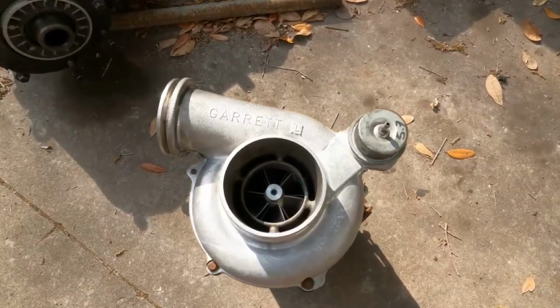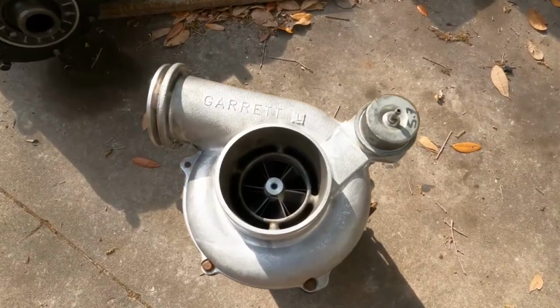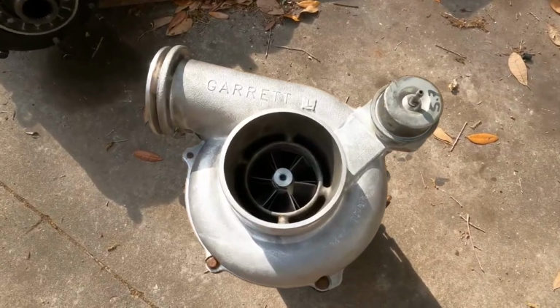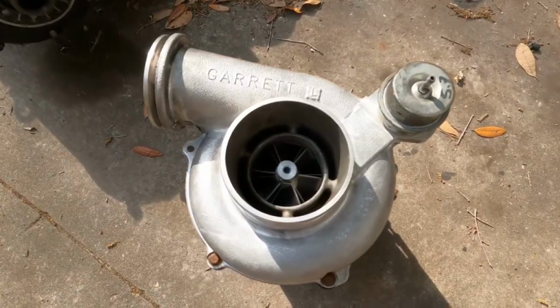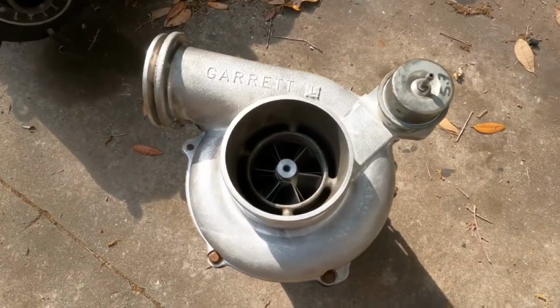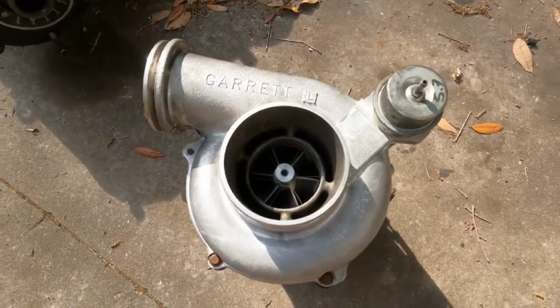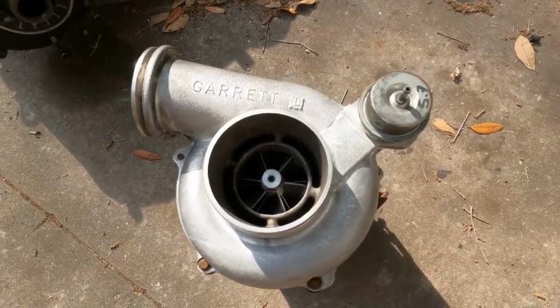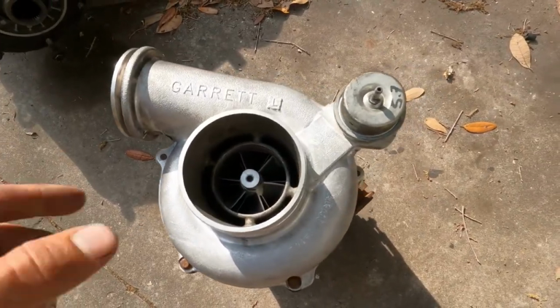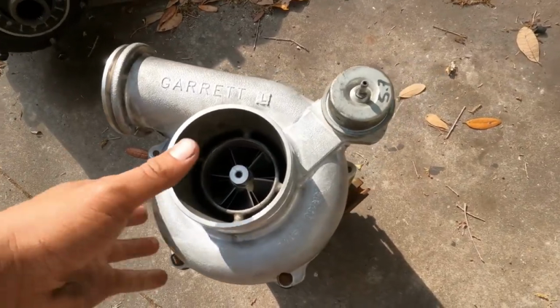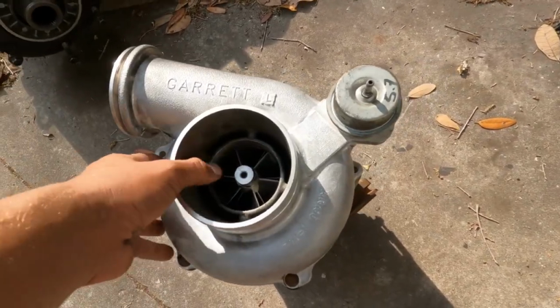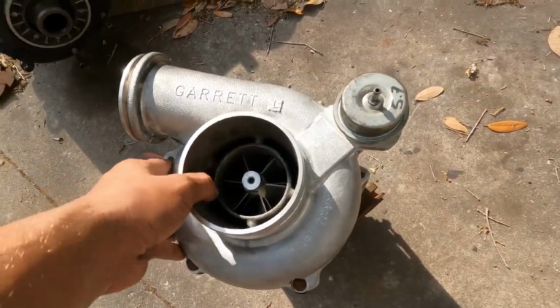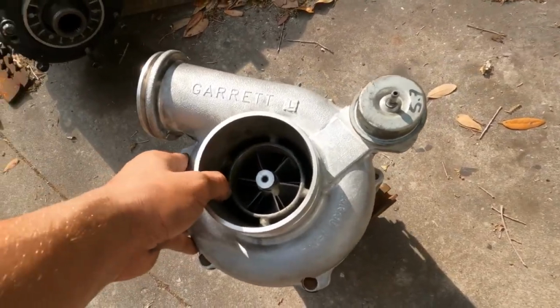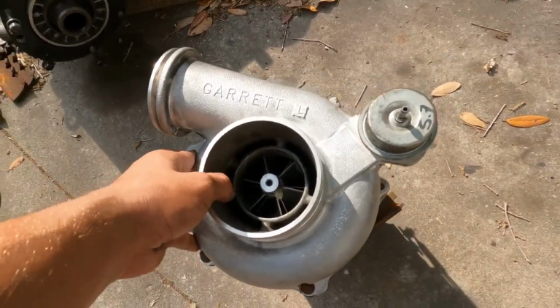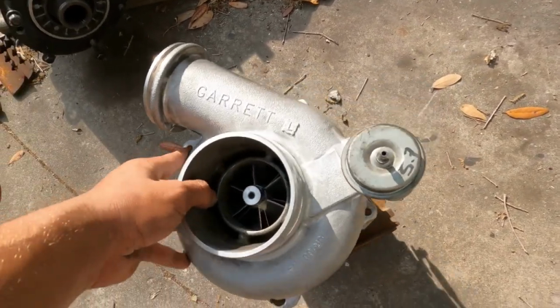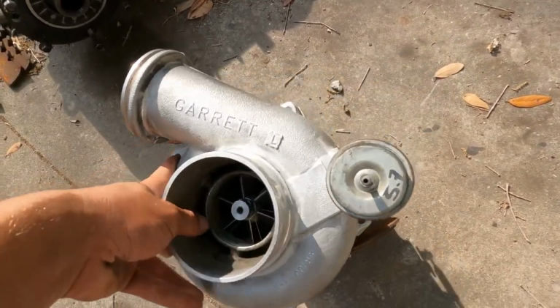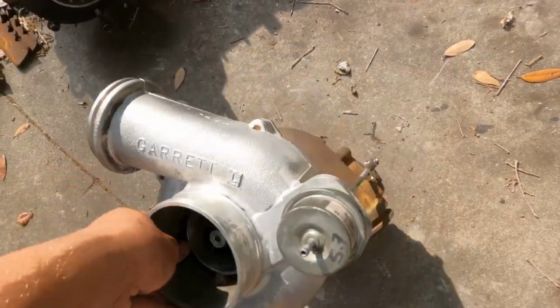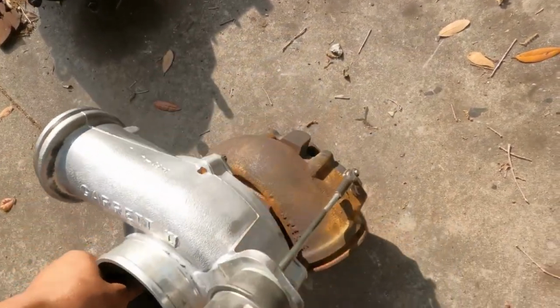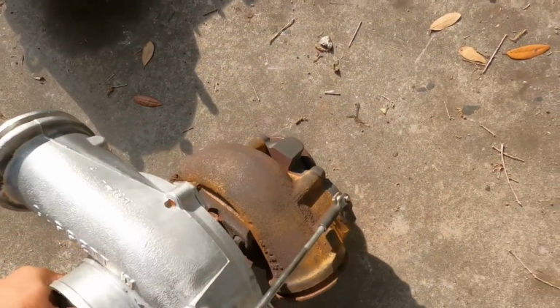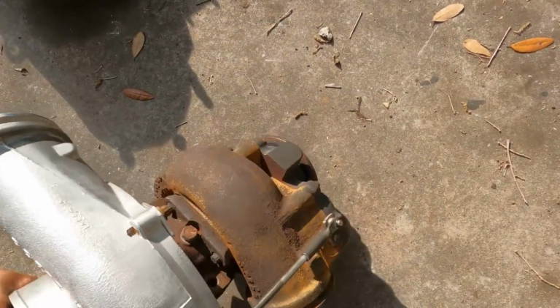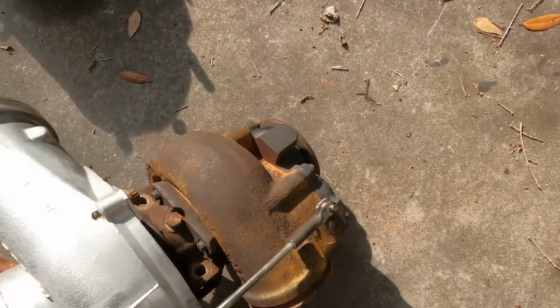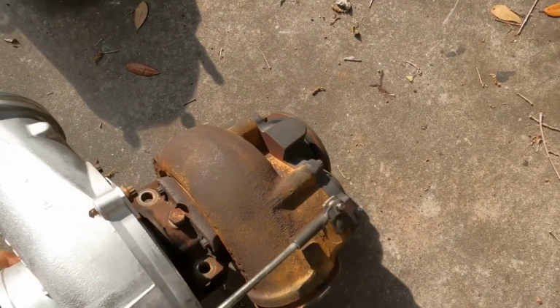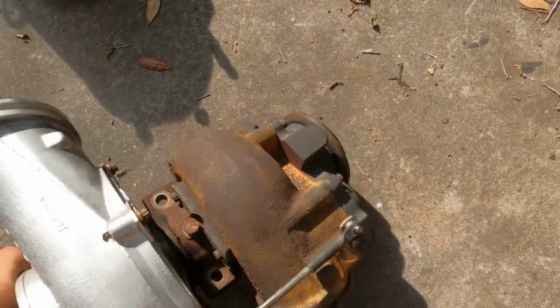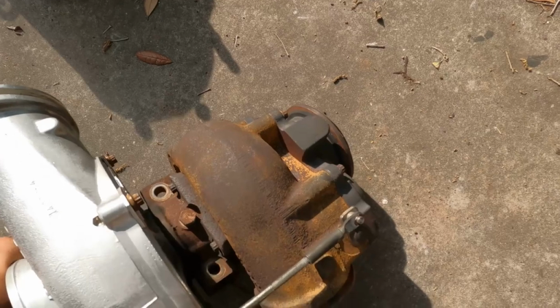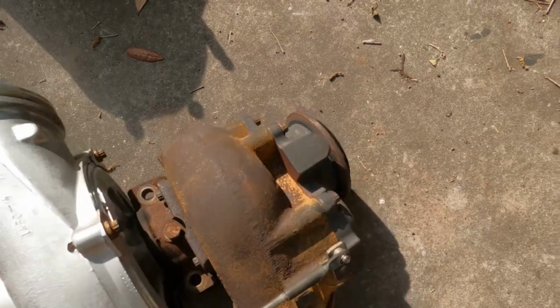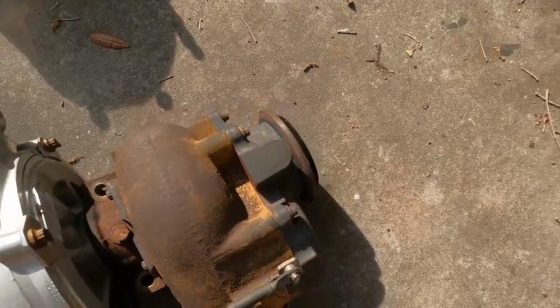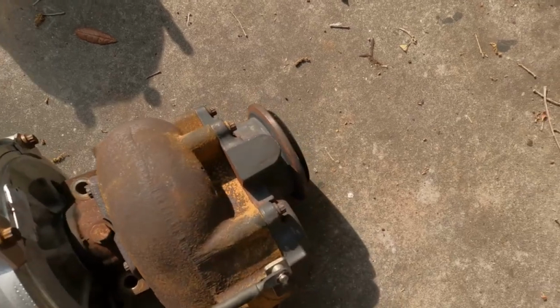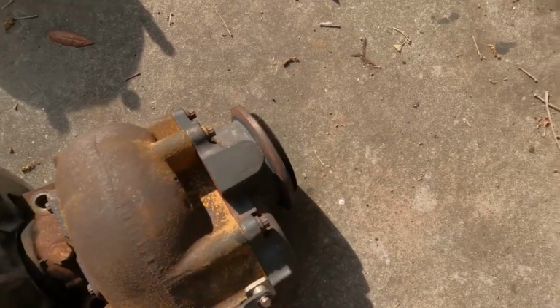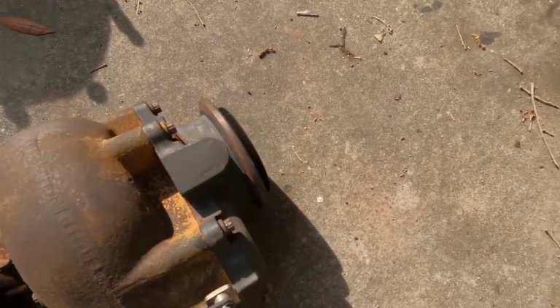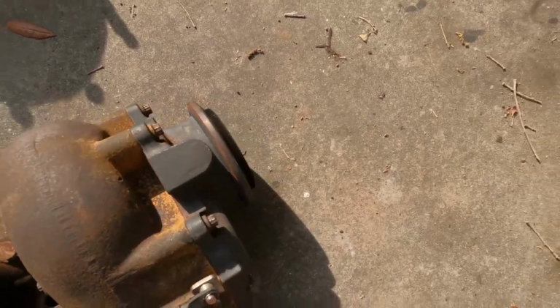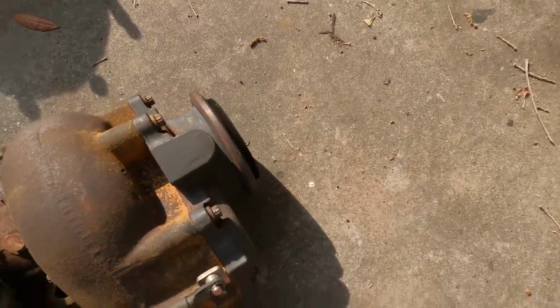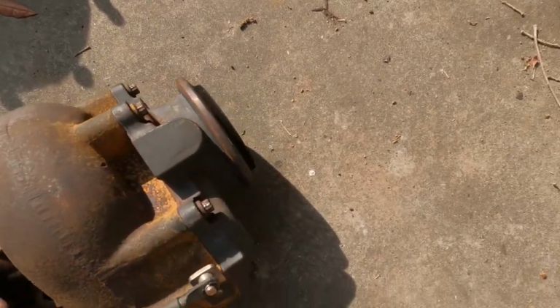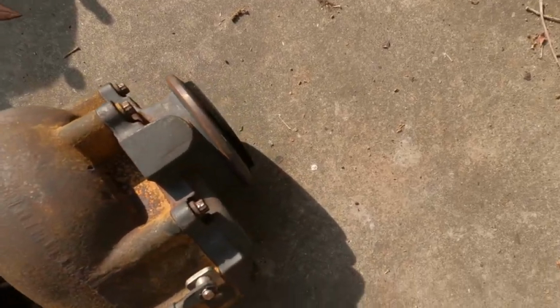What's up YouTube? Today we are installing a GTP38R that I pulled off of a truck.